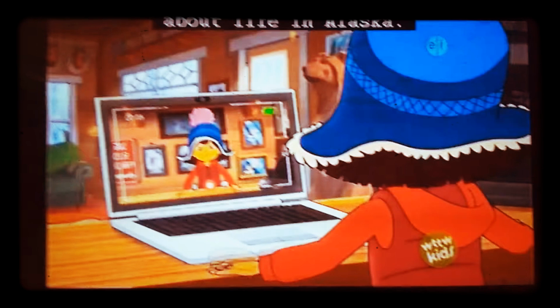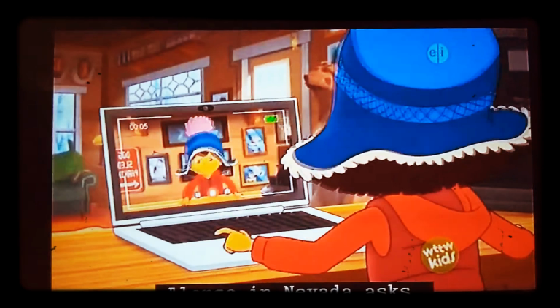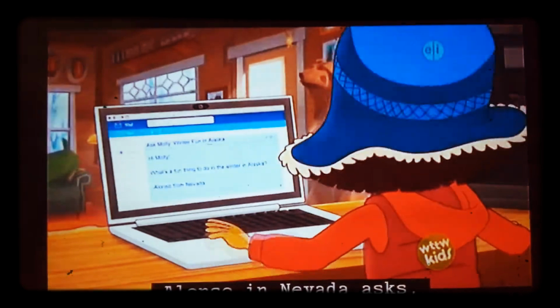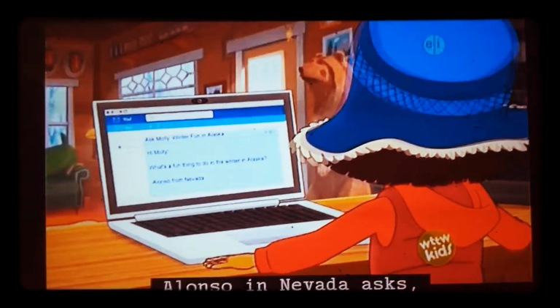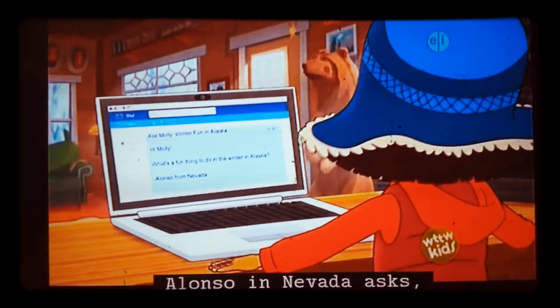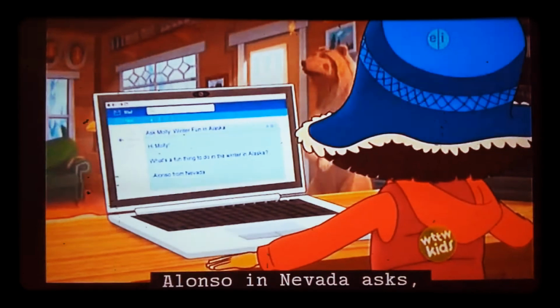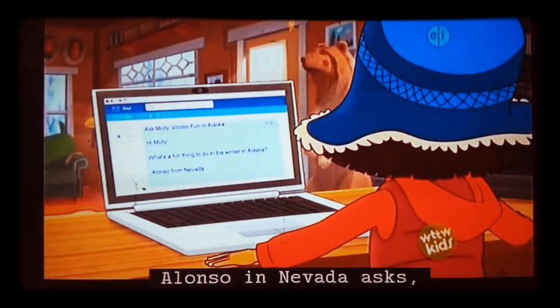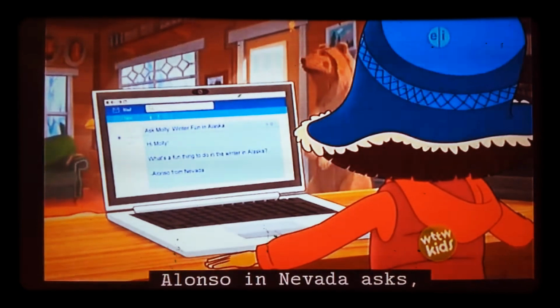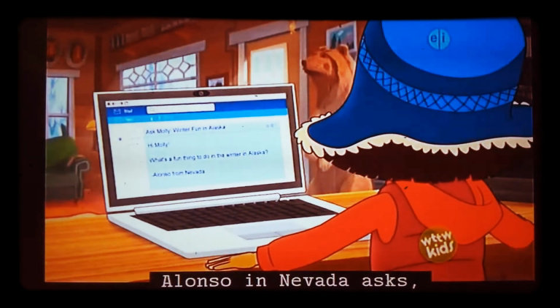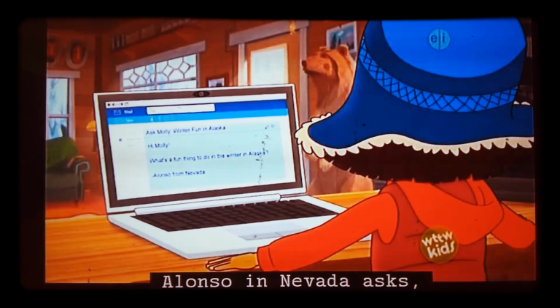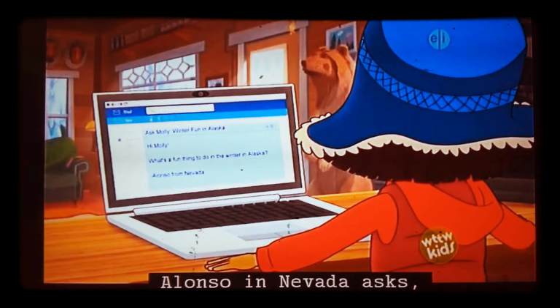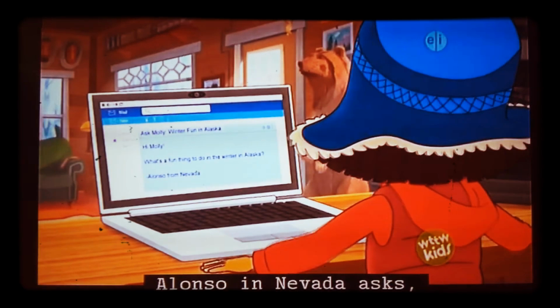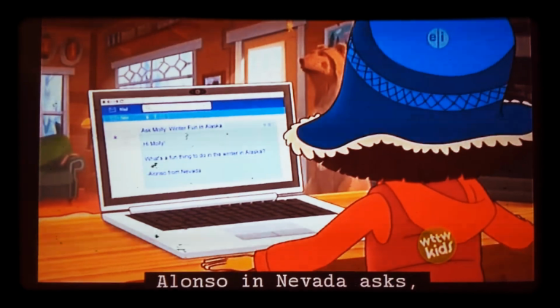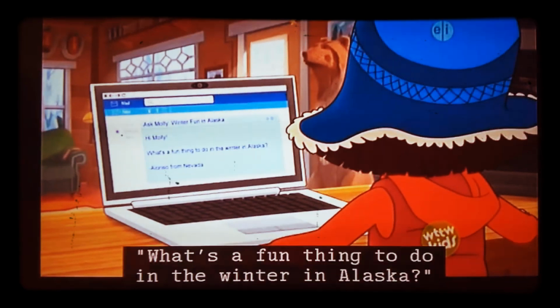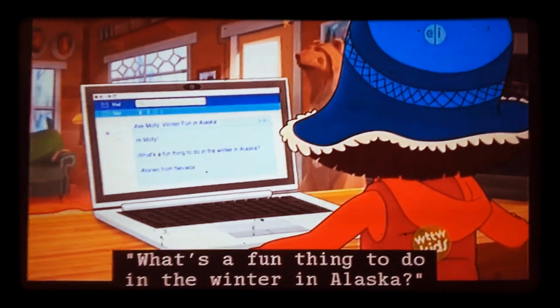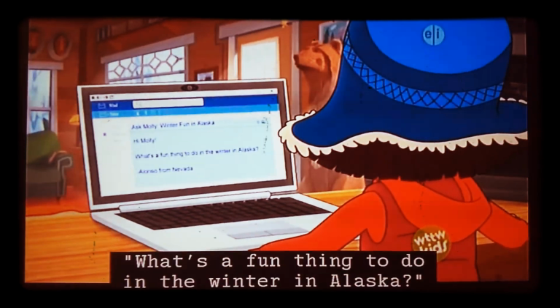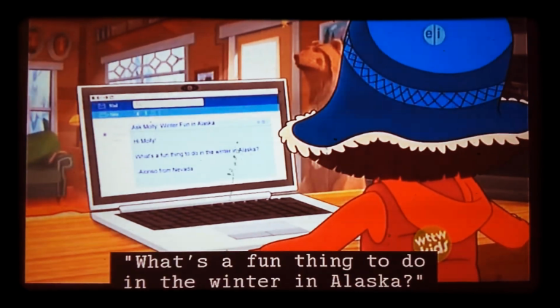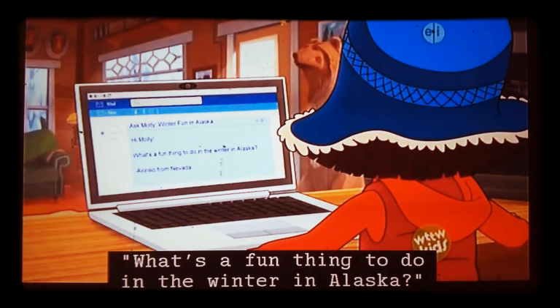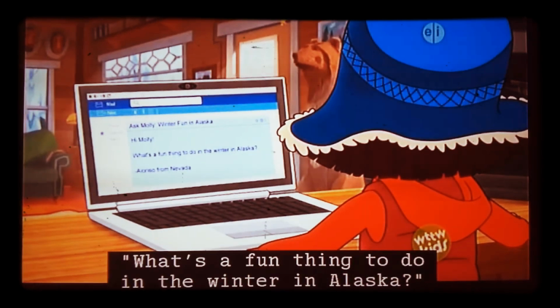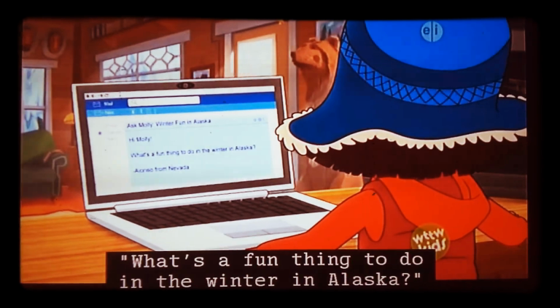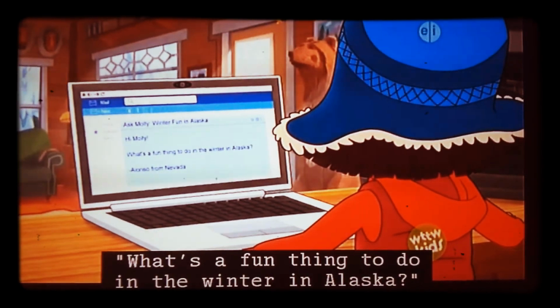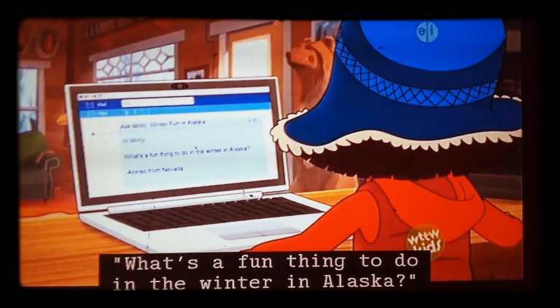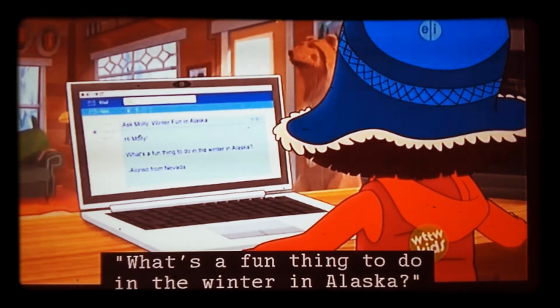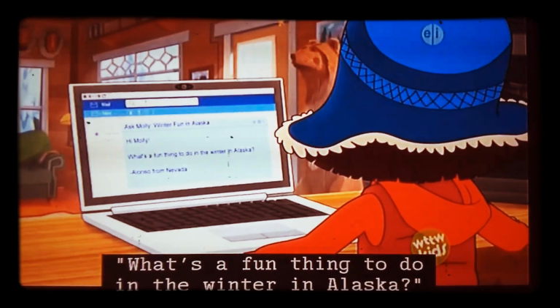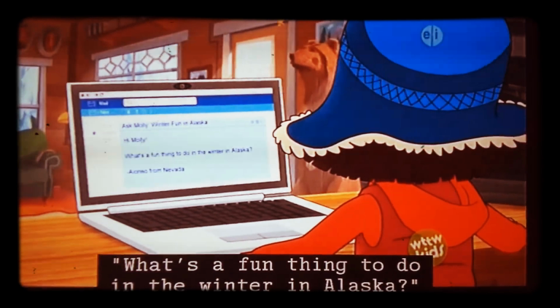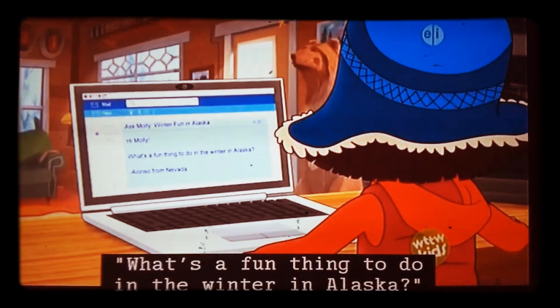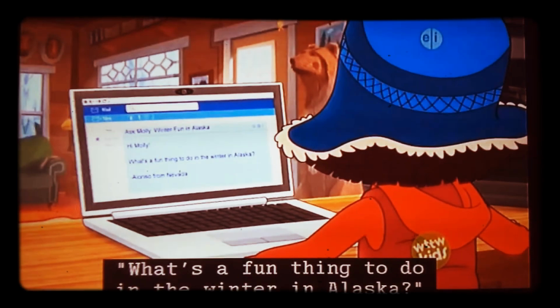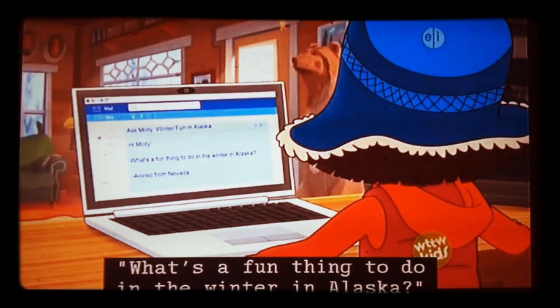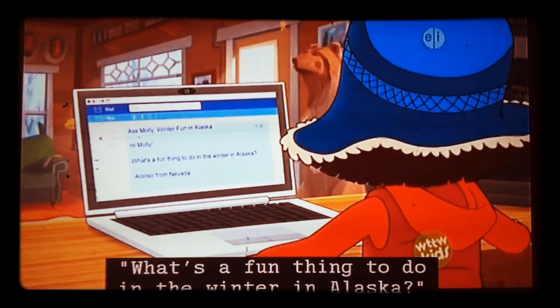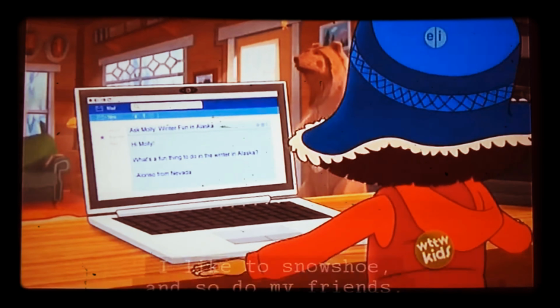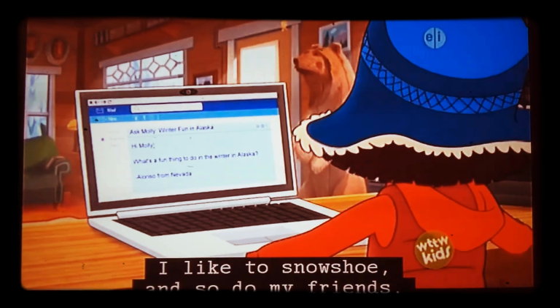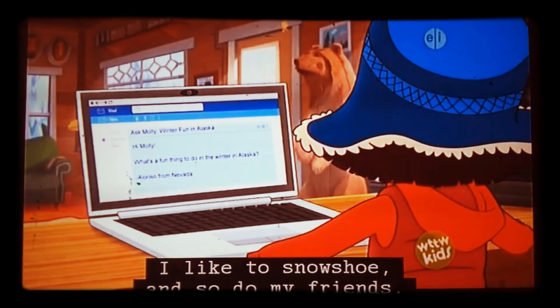Alonzo in Nevada asks, what's a fun thing to do in the winter in Alaska? I like the snowshoes!